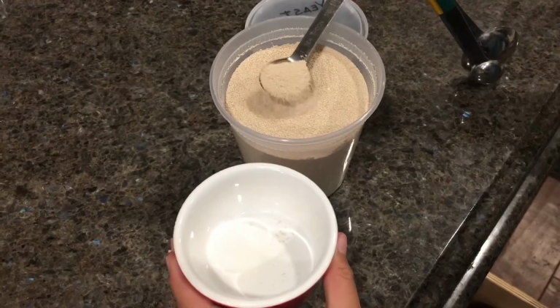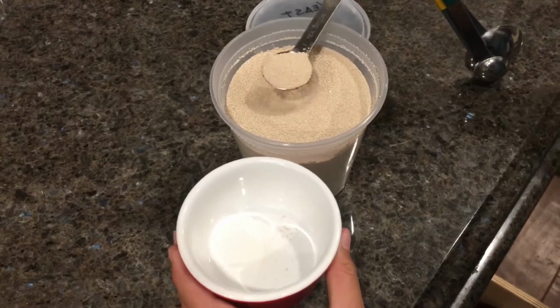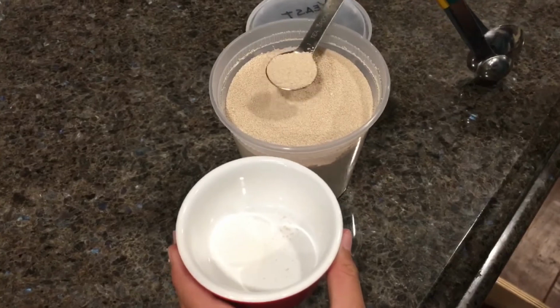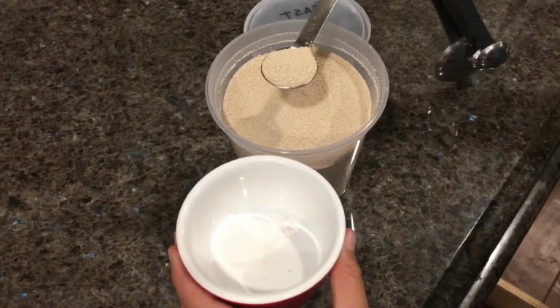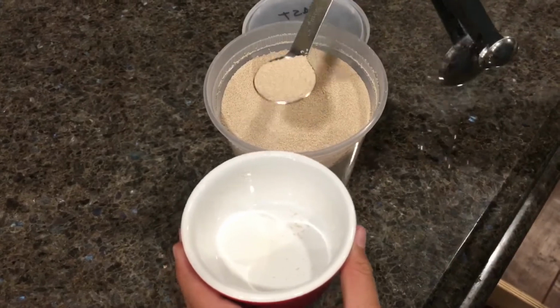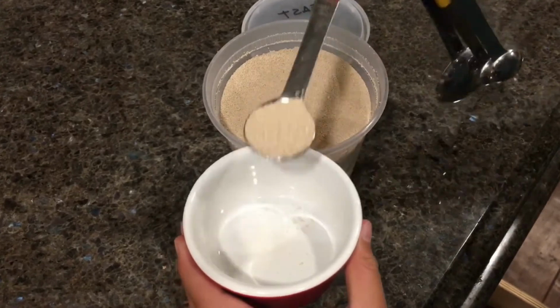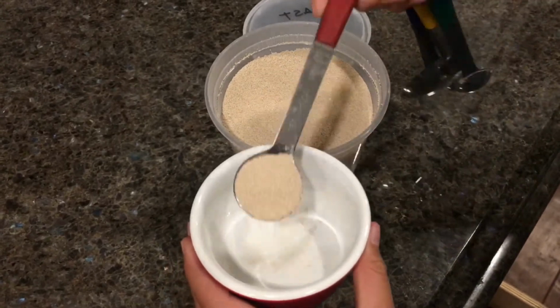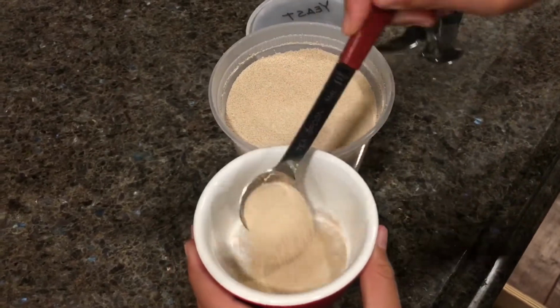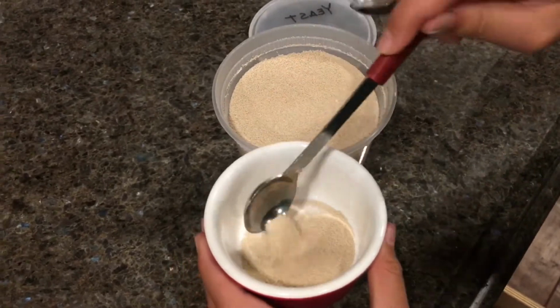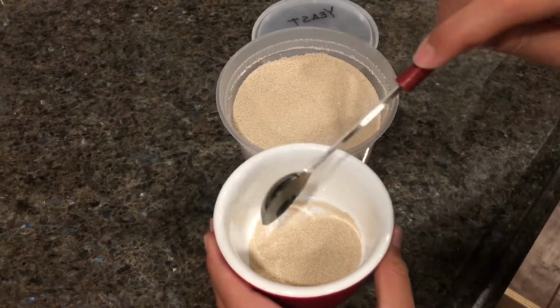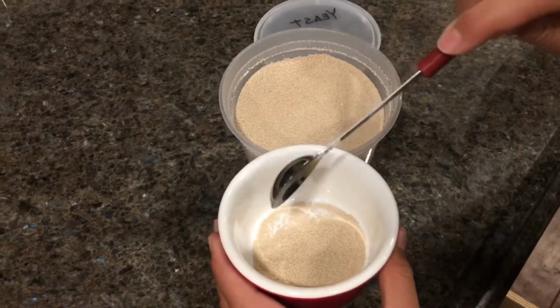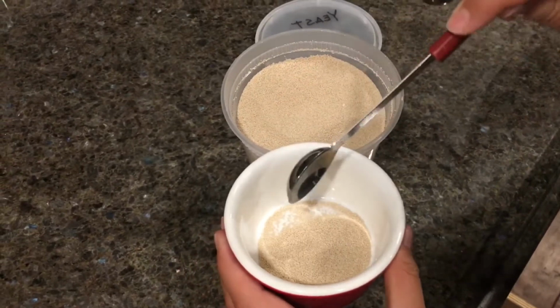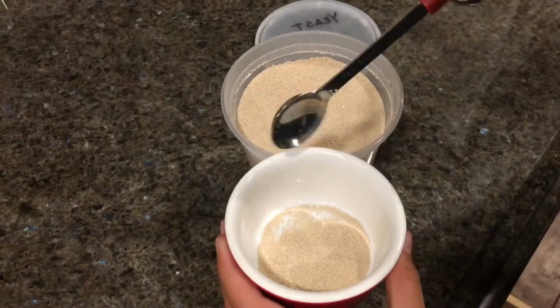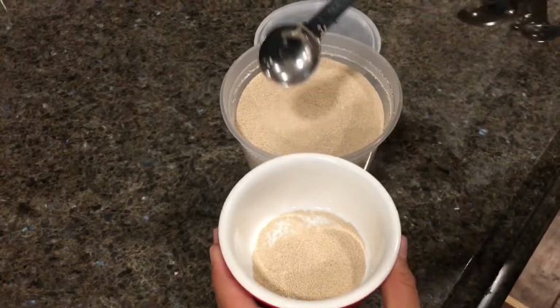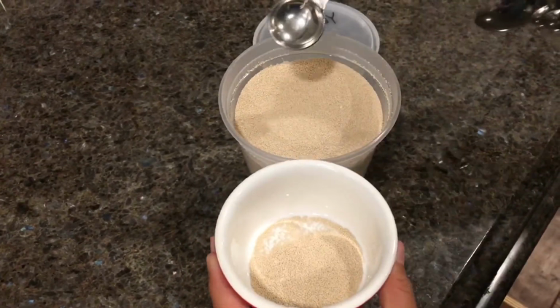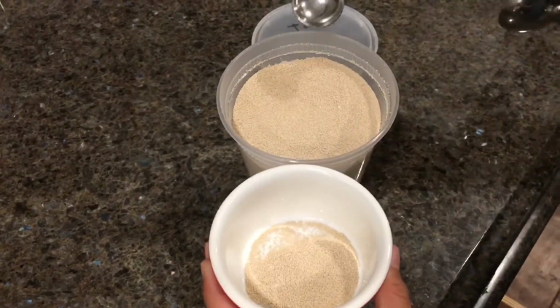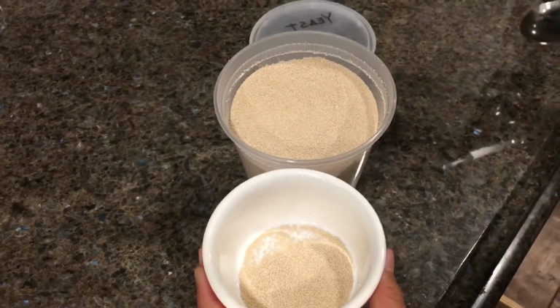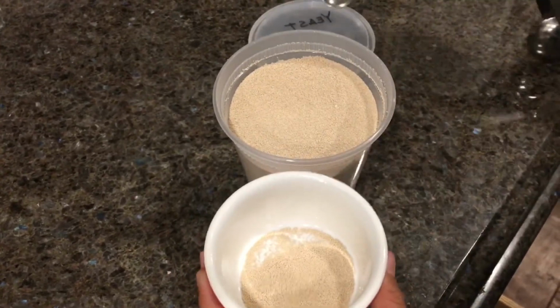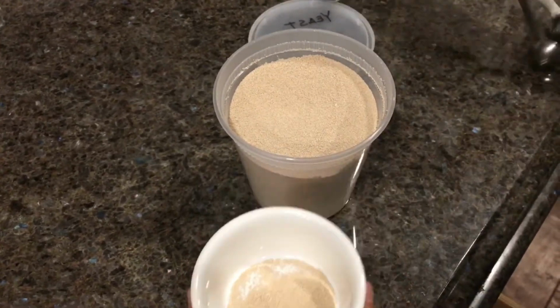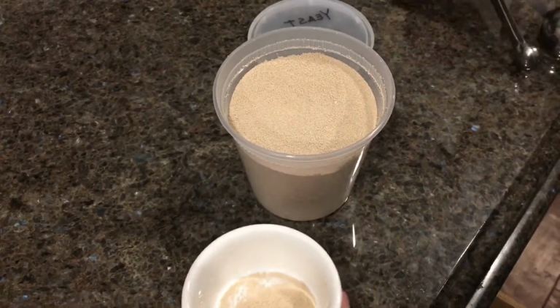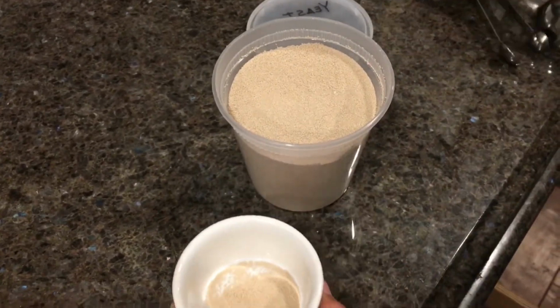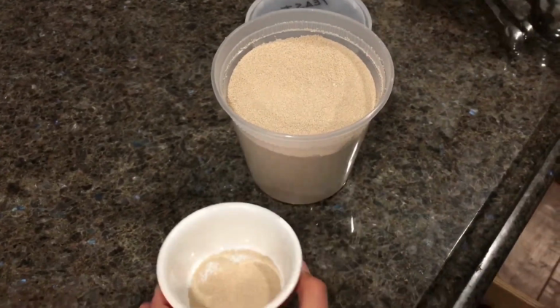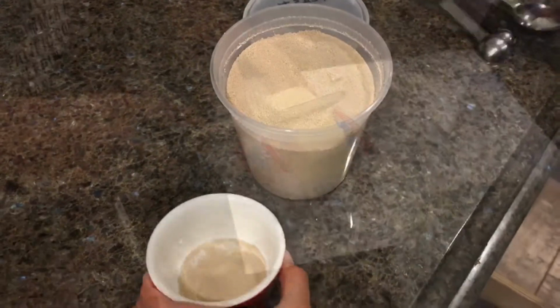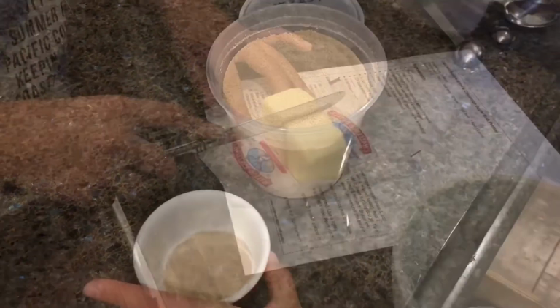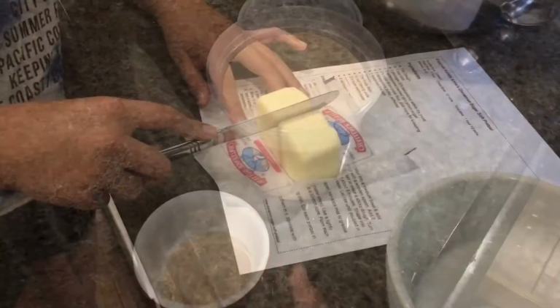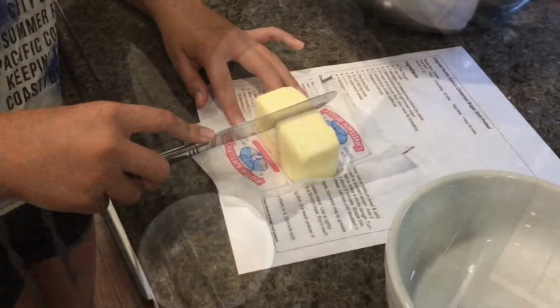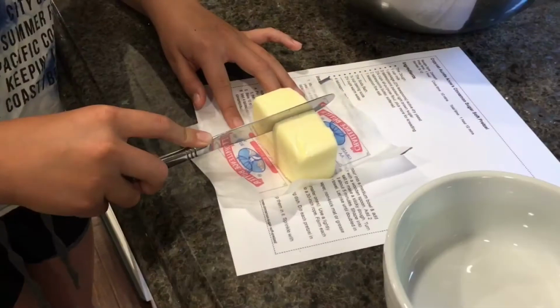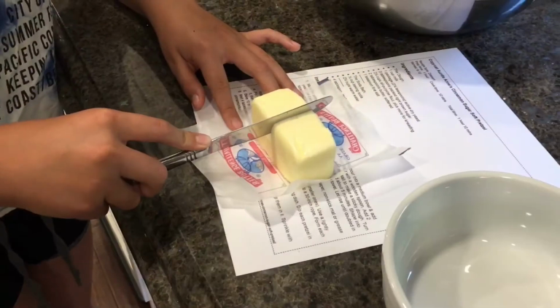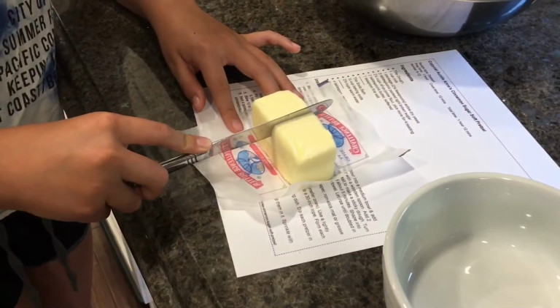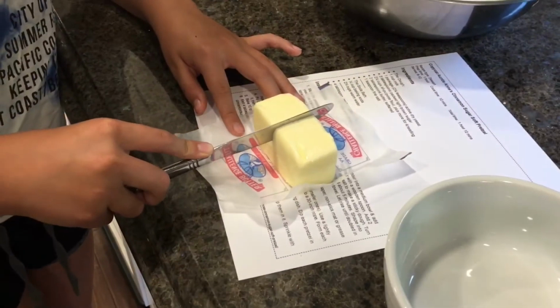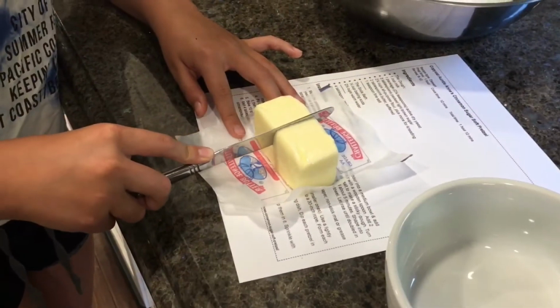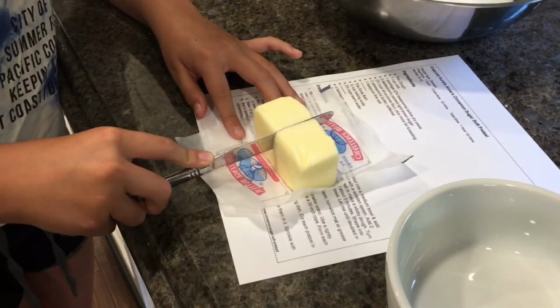While that sits, soften four tablespoons of butter in the microwave, but don't melt.